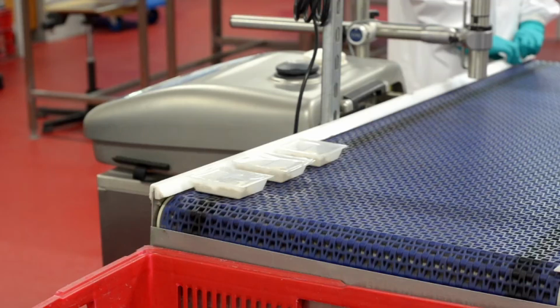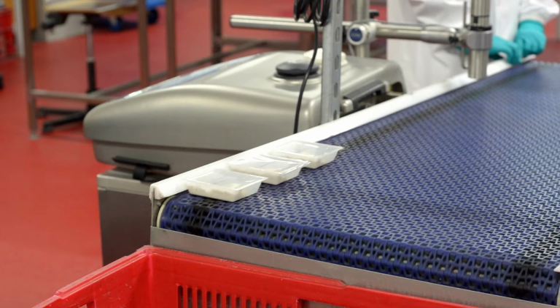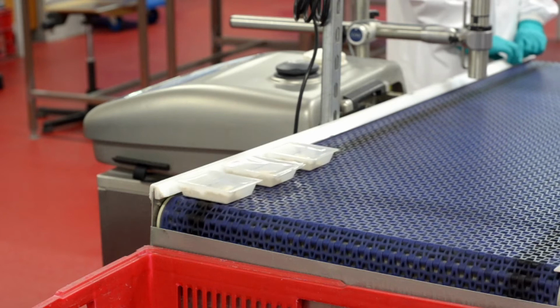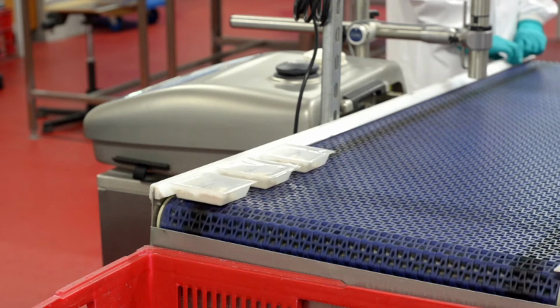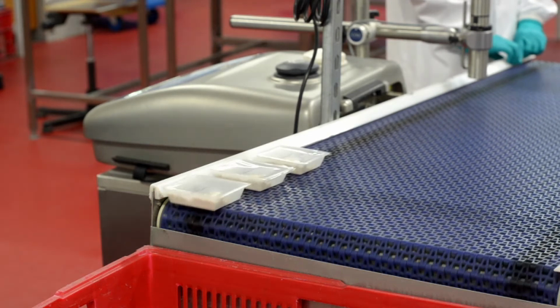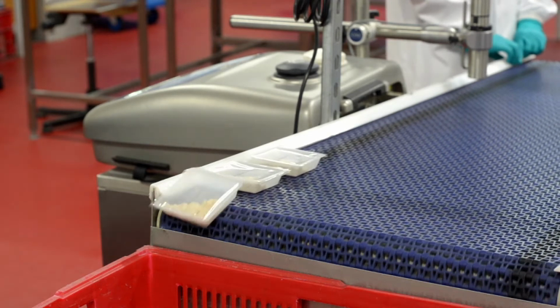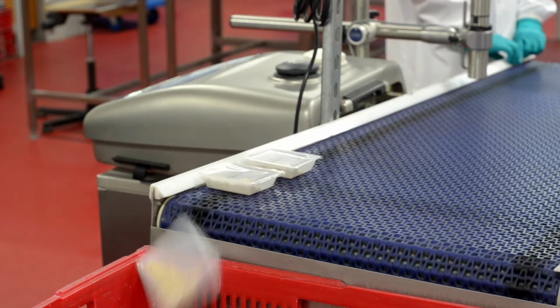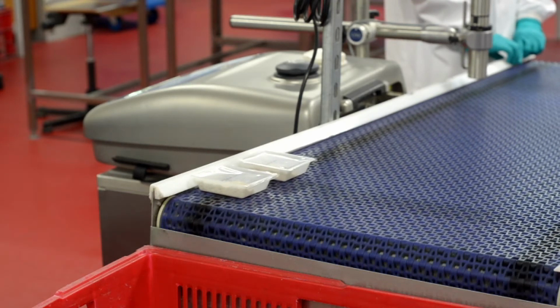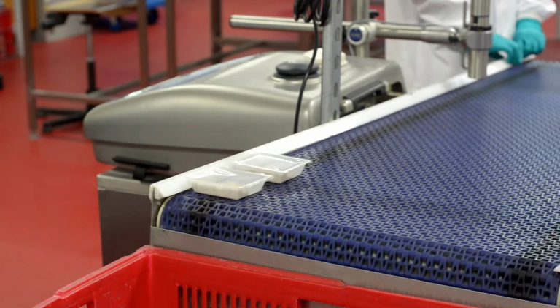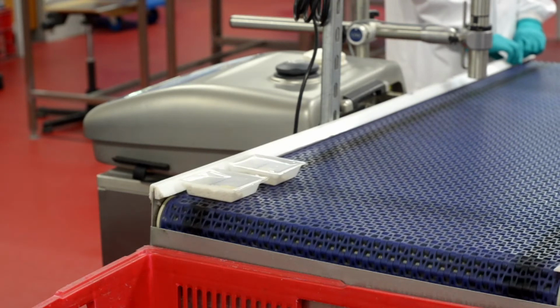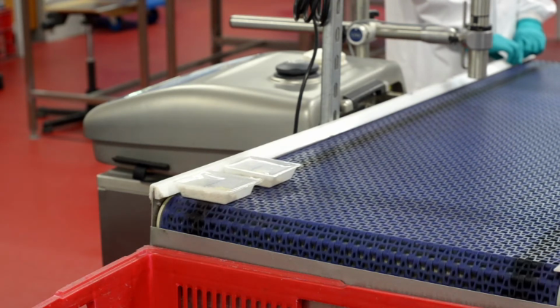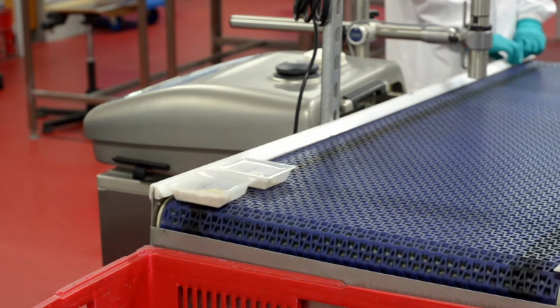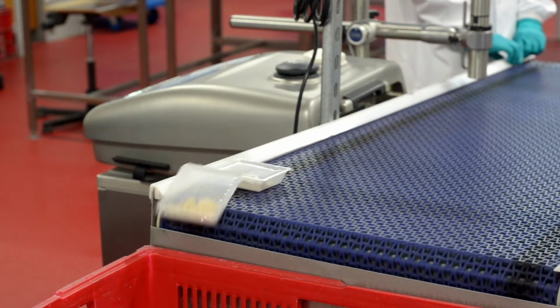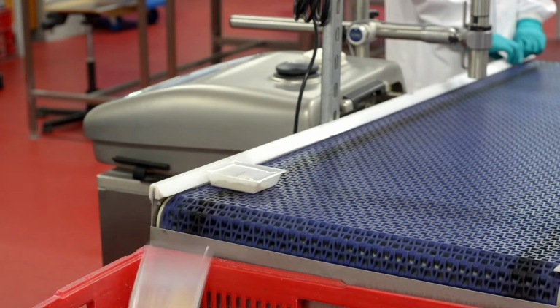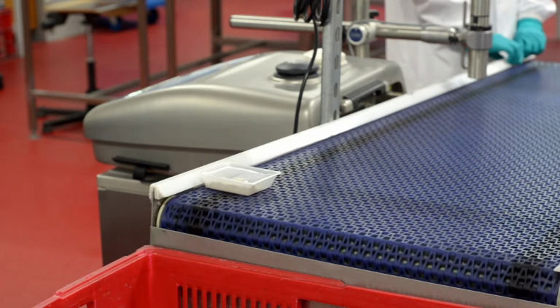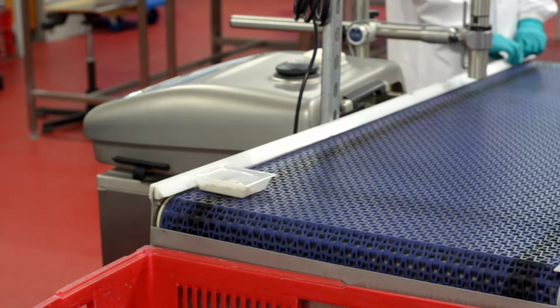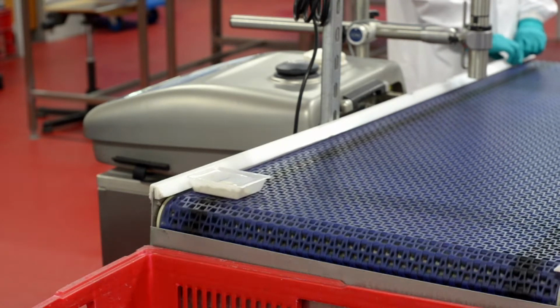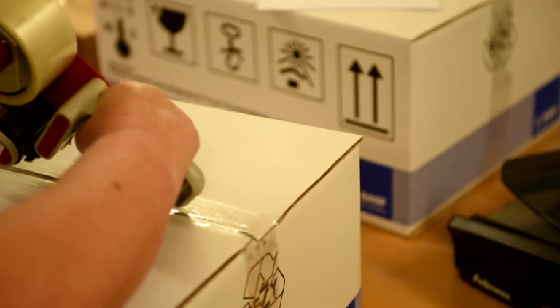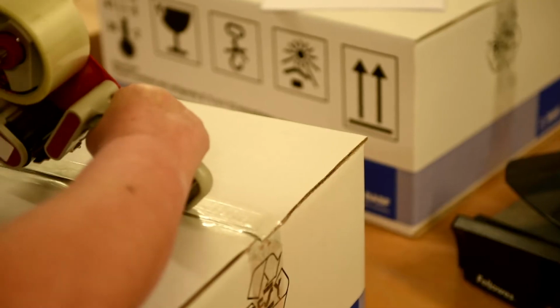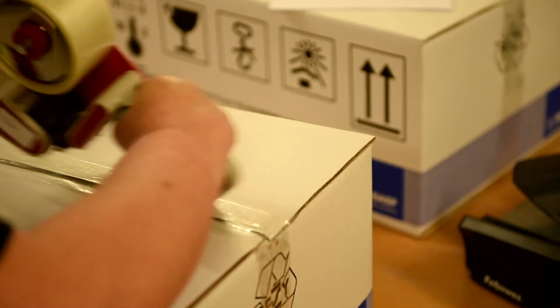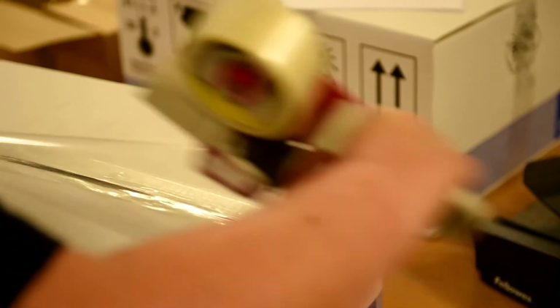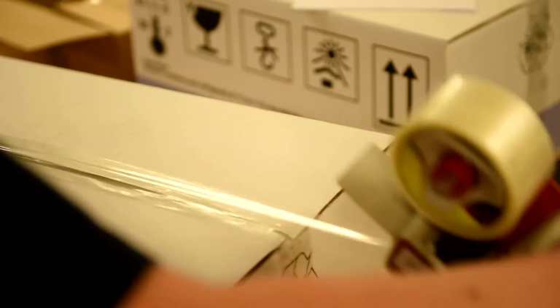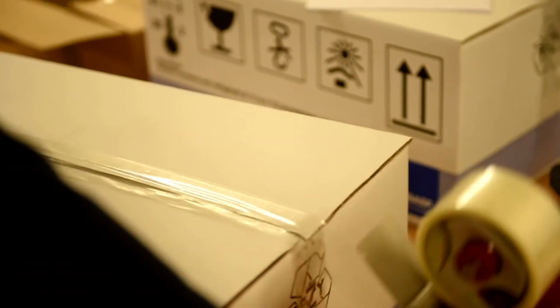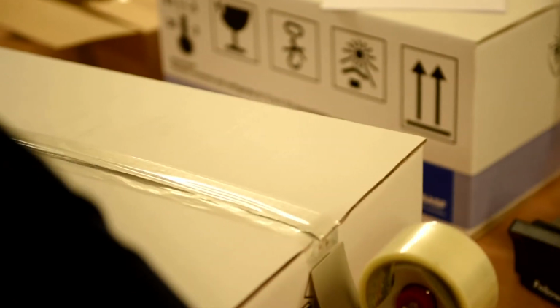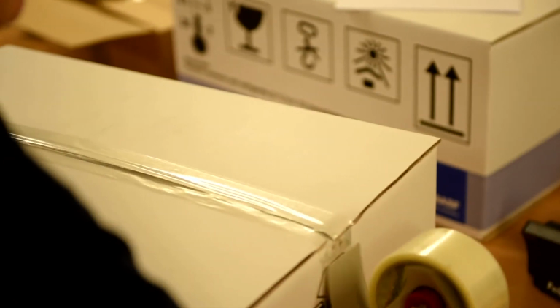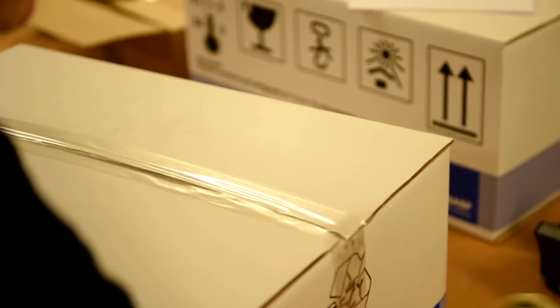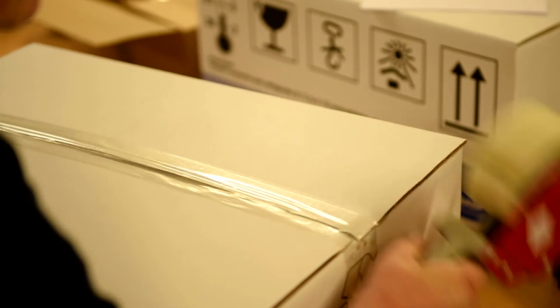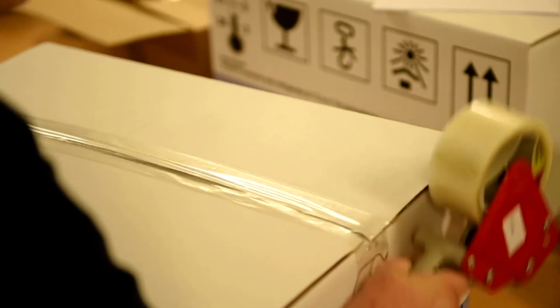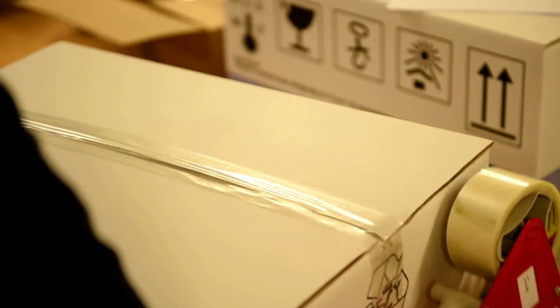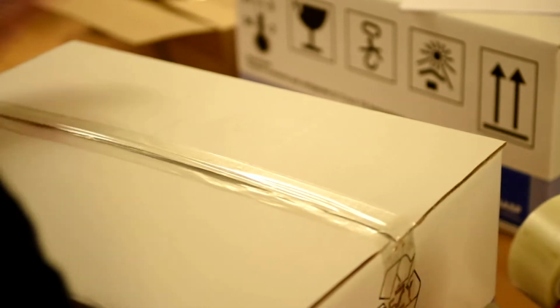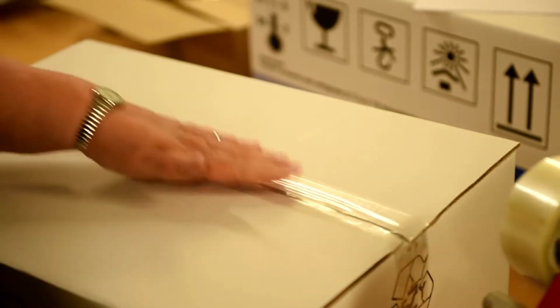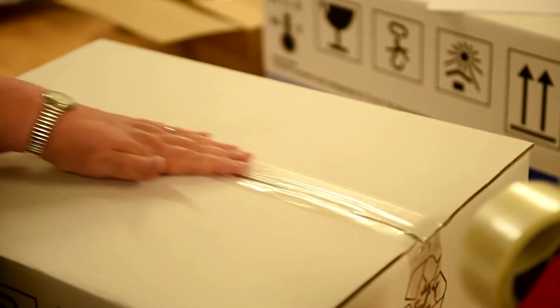When it comes time for shipment, we follow a strict cold chain process that ensures that your nematodes are delivered alive, fresh, and on time.